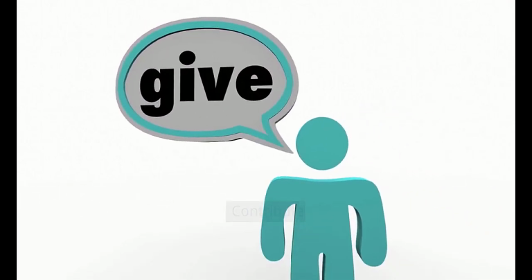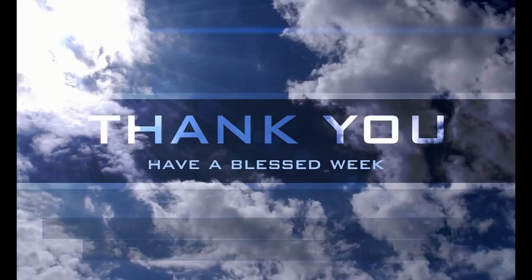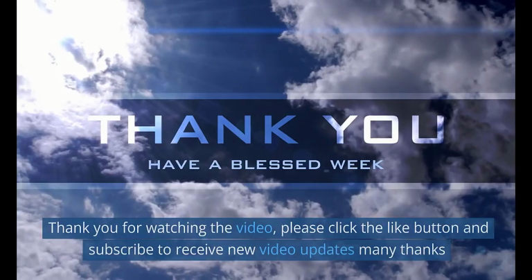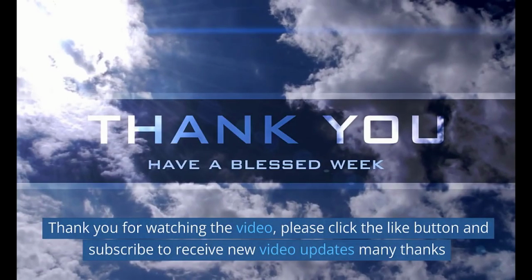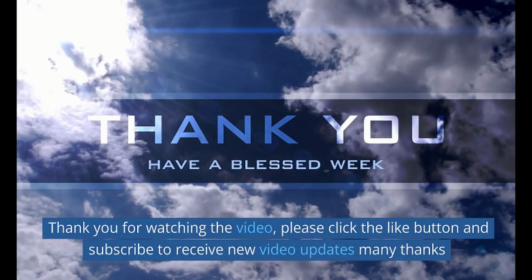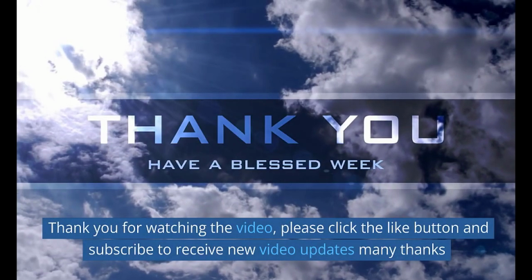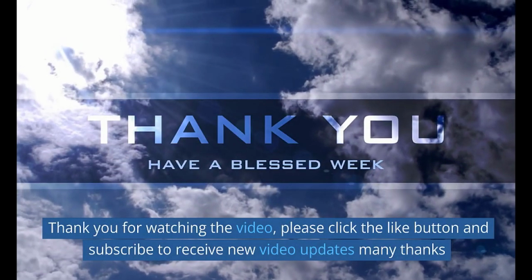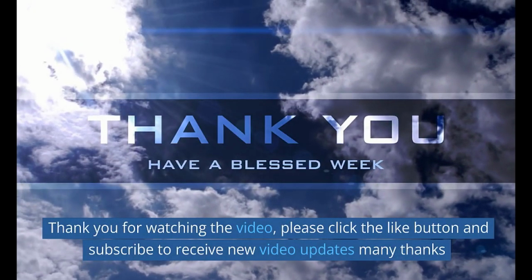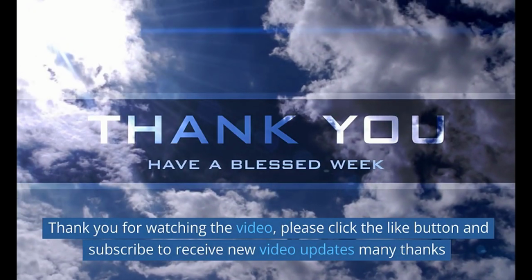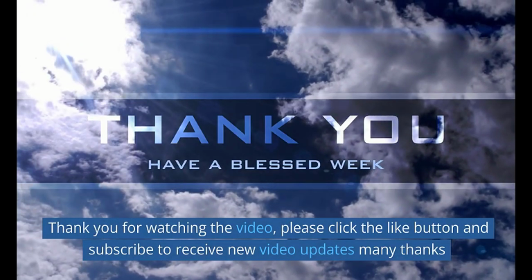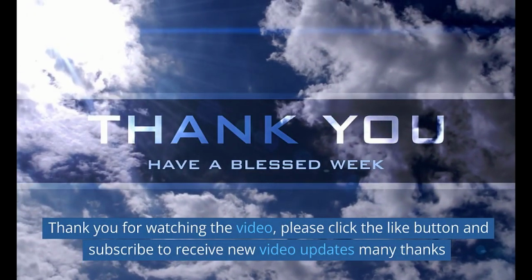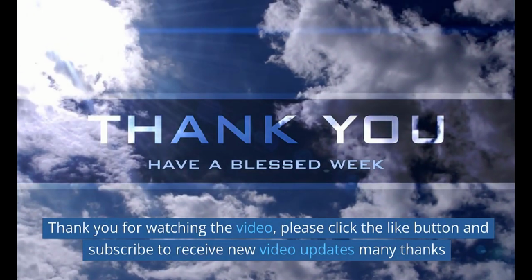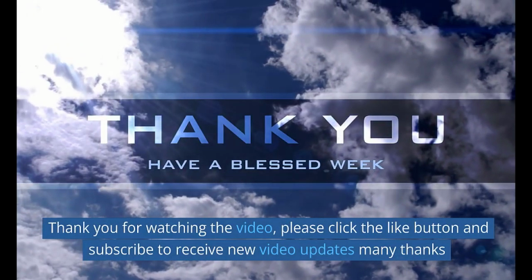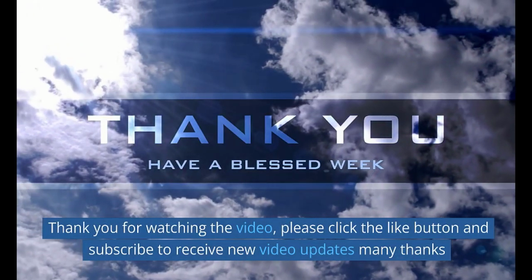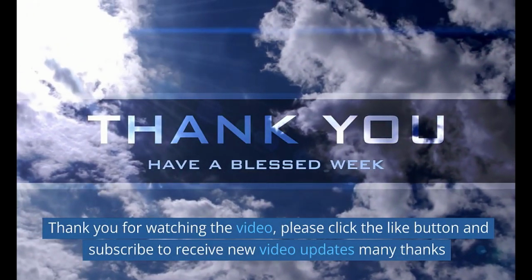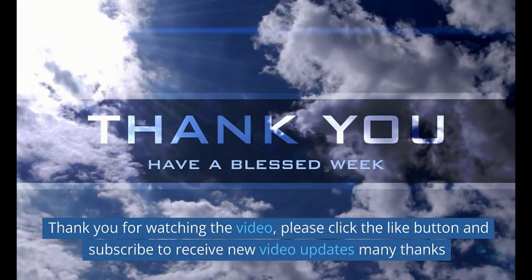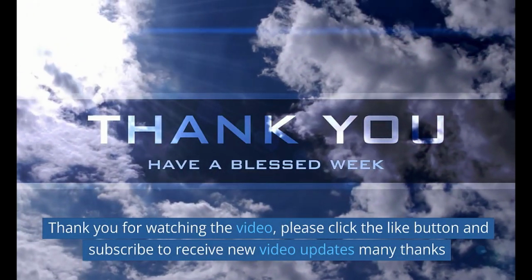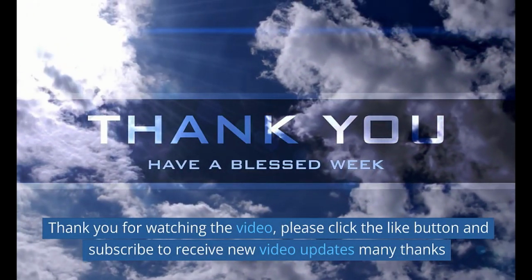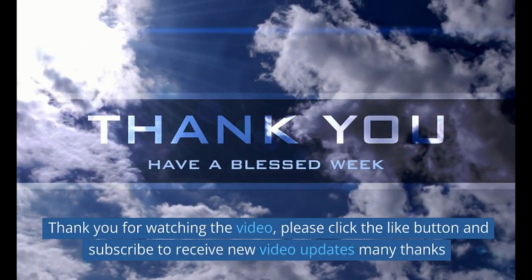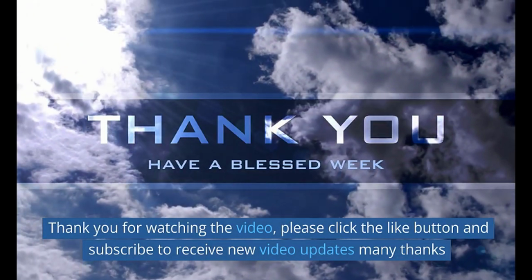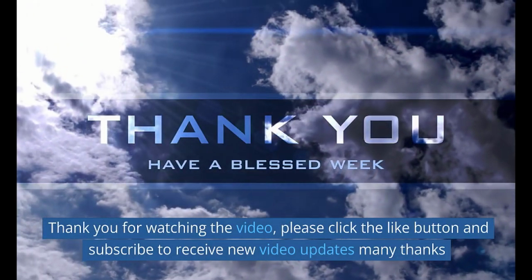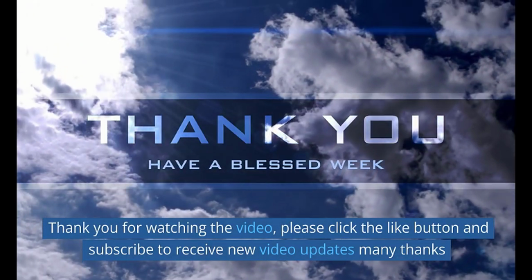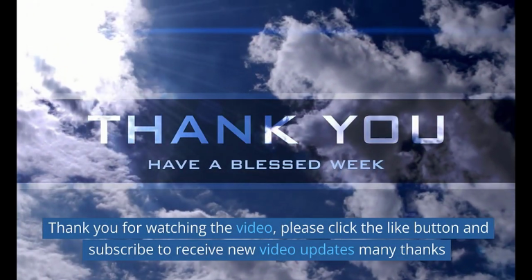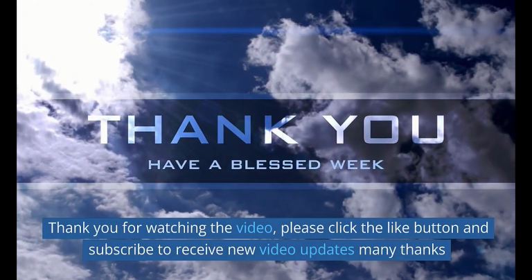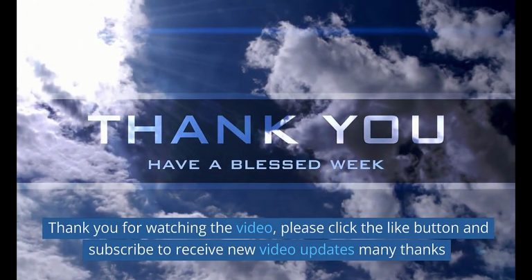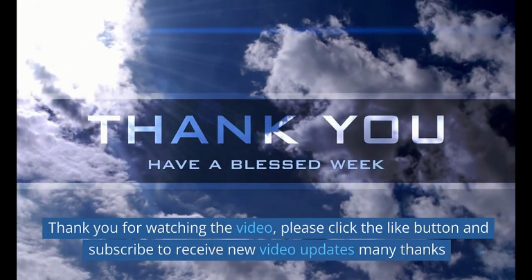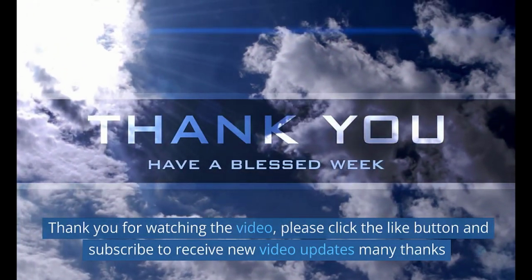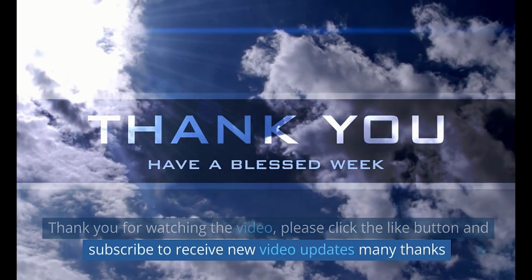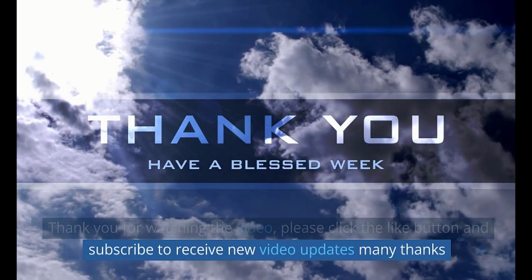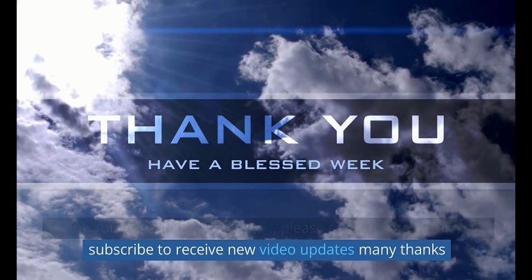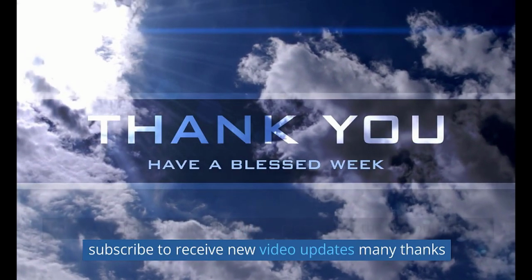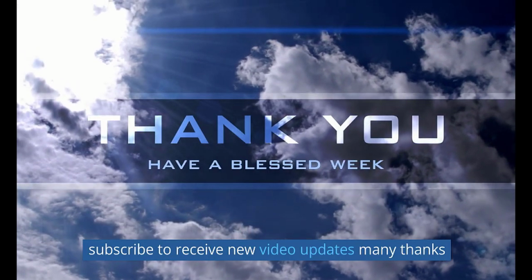Thank you for watching the video. Please click the like button and subscribe to receive new video updates. Thanks.